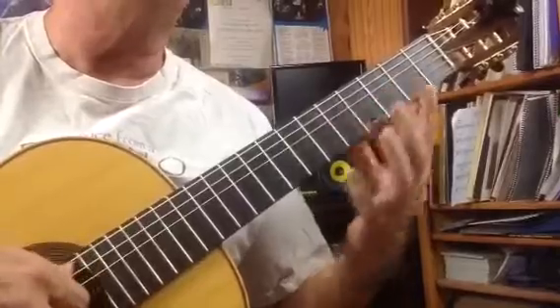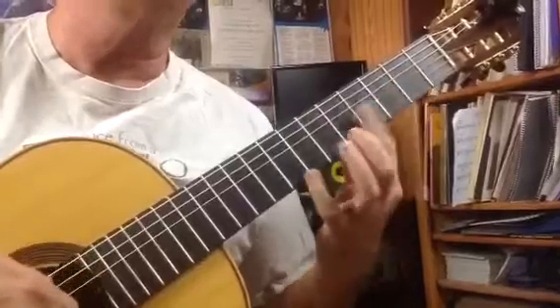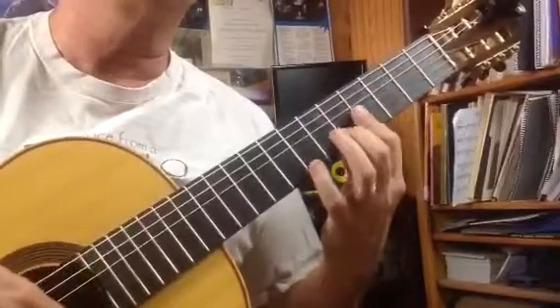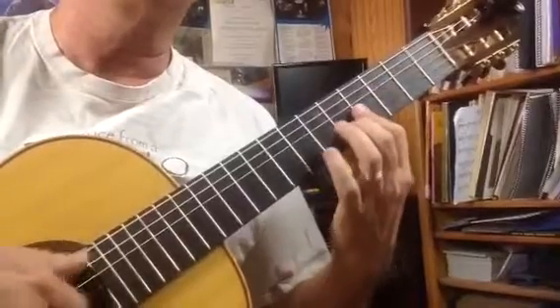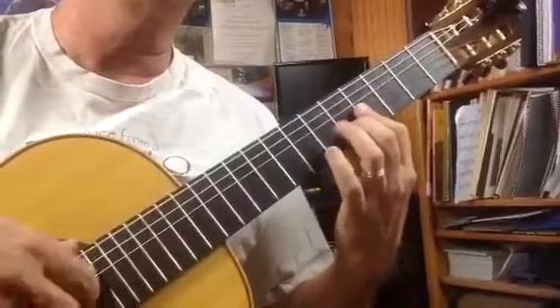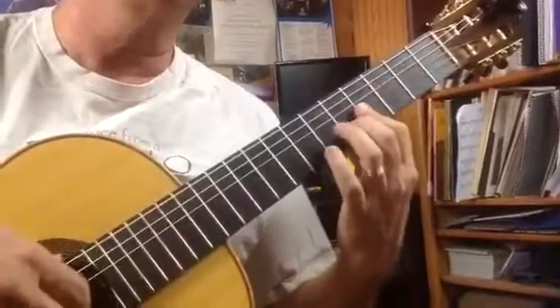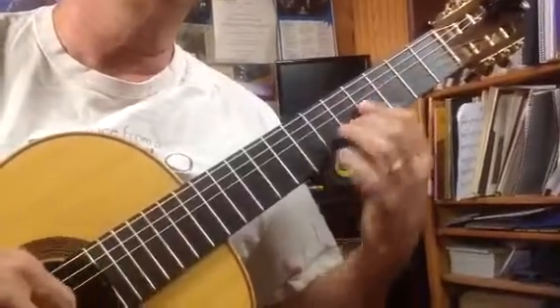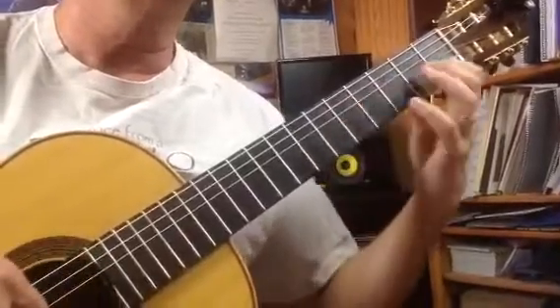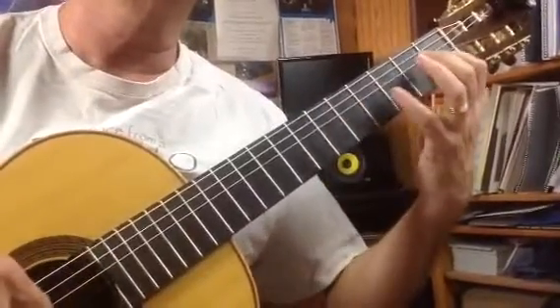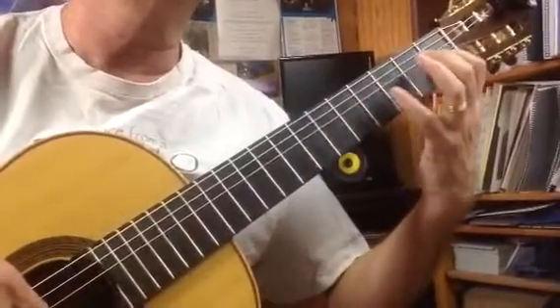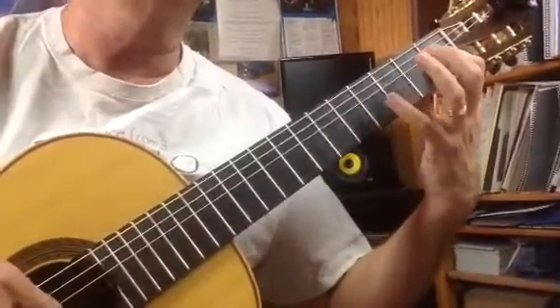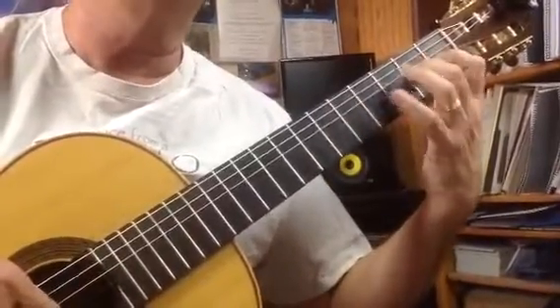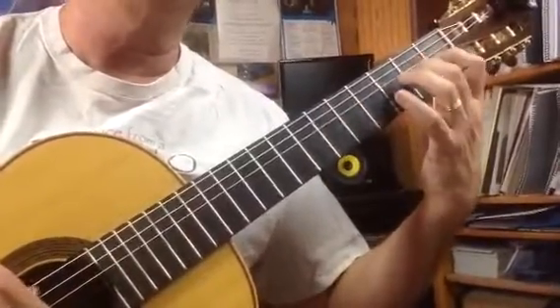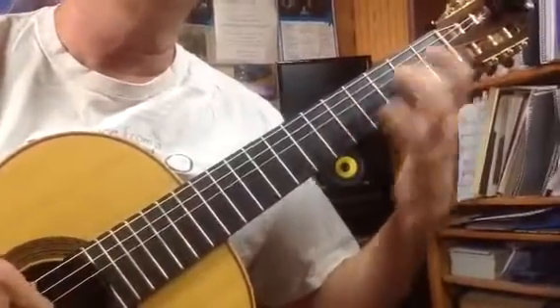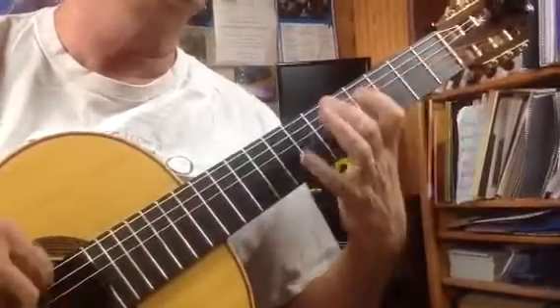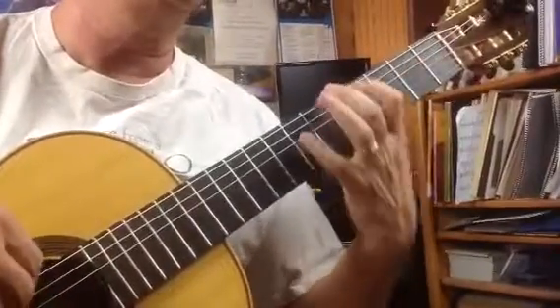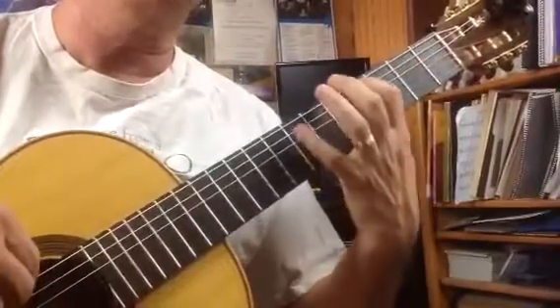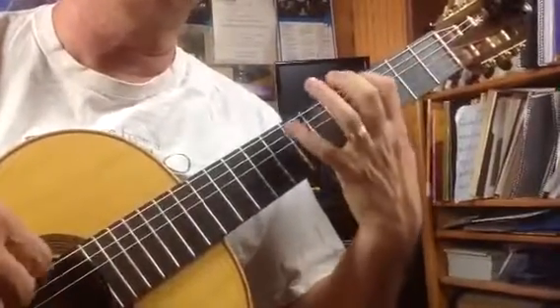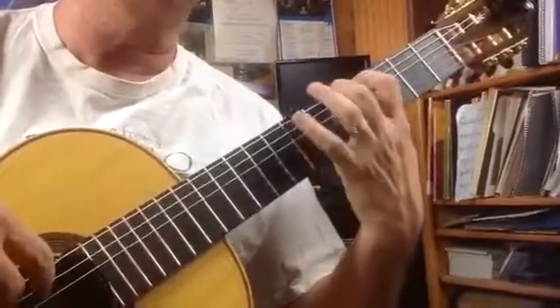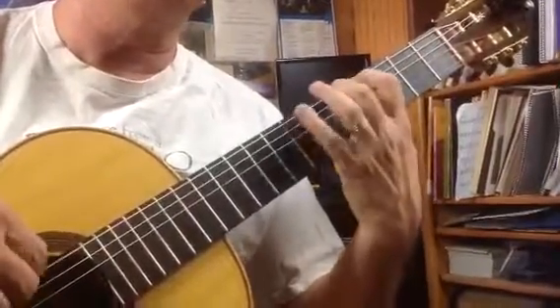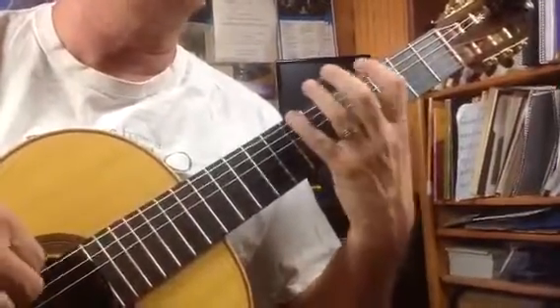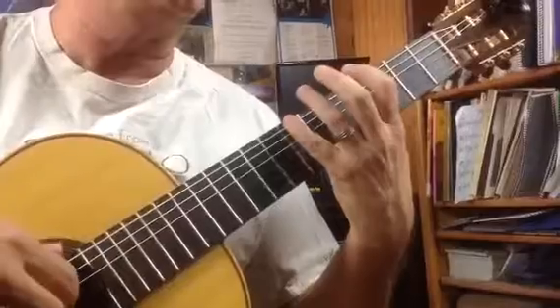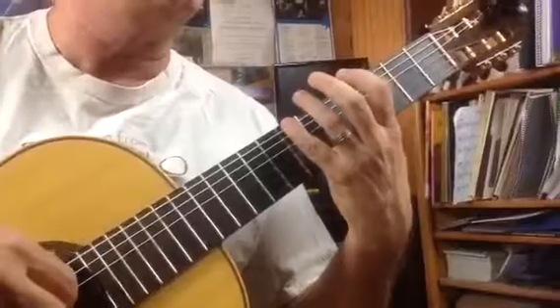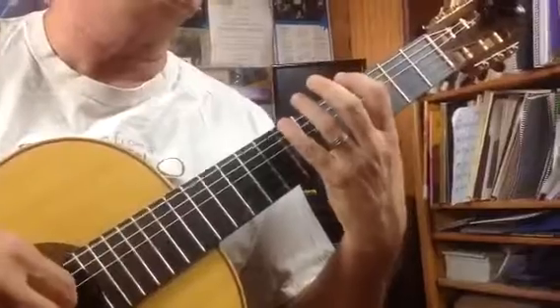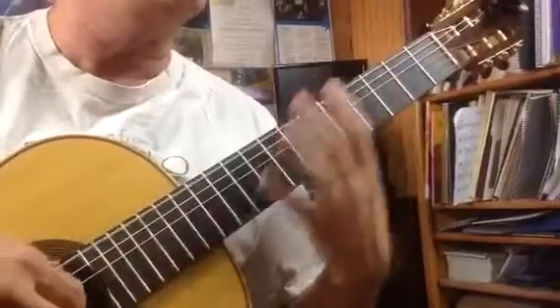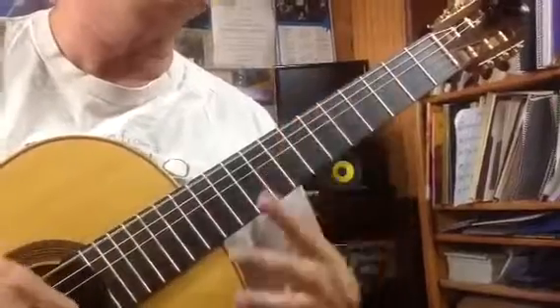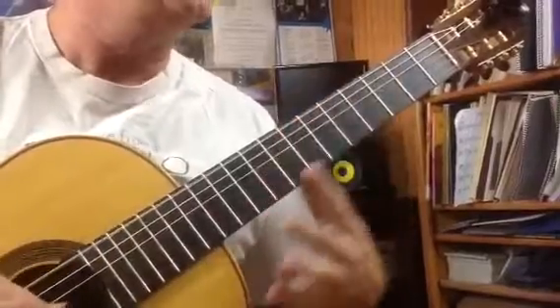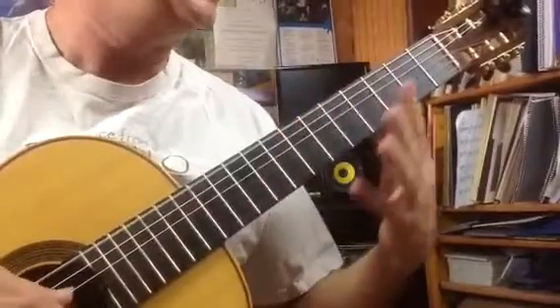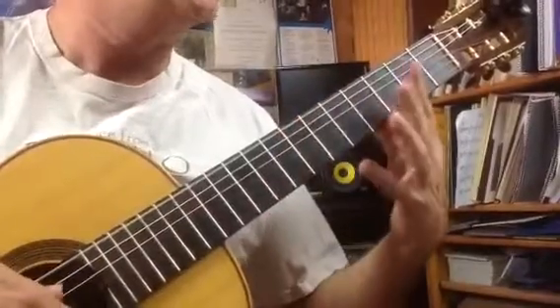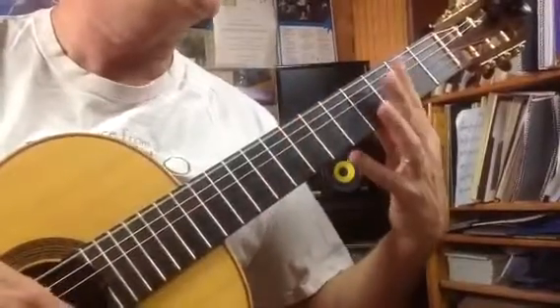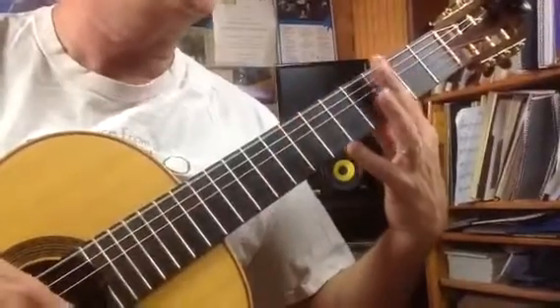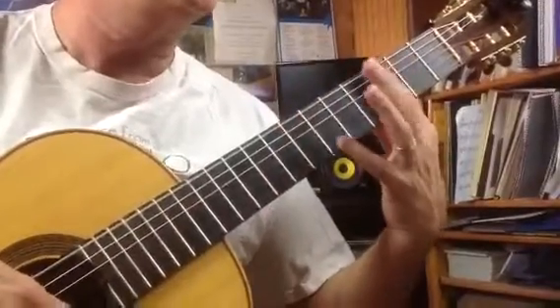Half bar four. You can do this. Two, and three, four, and five, six. Then again, where it says bar three.